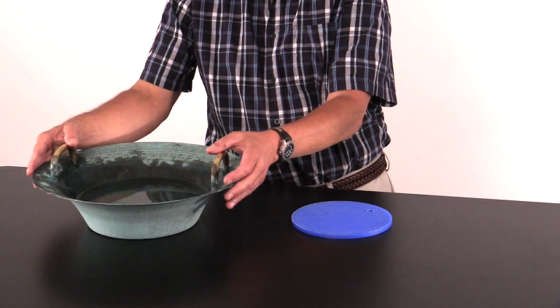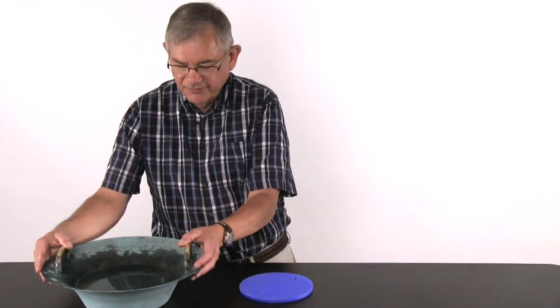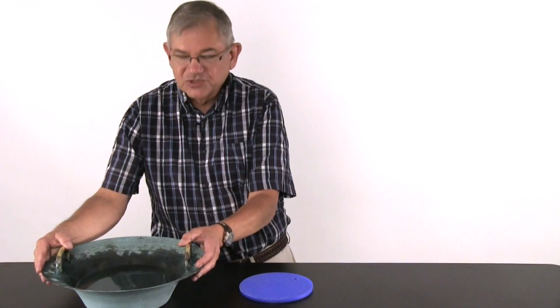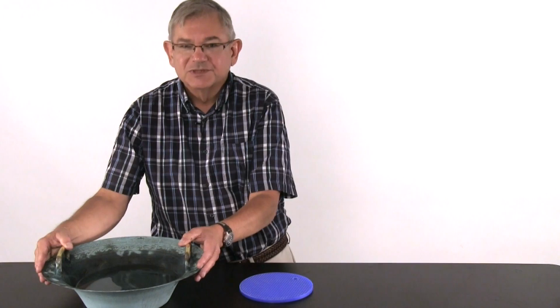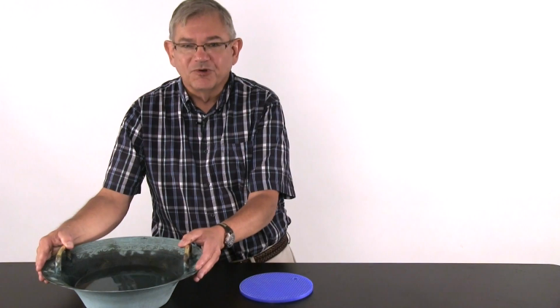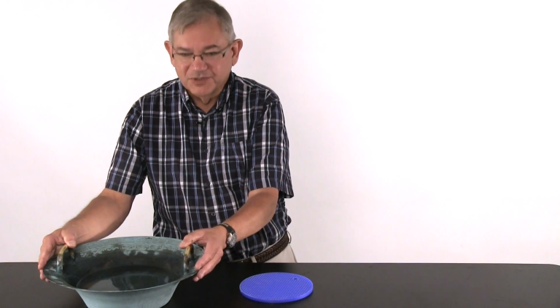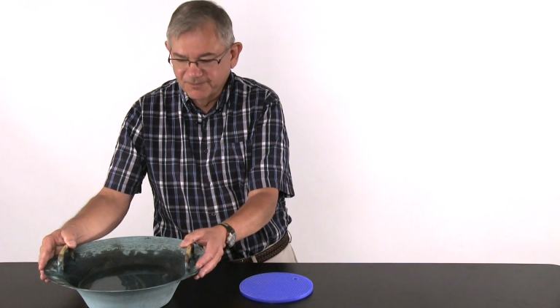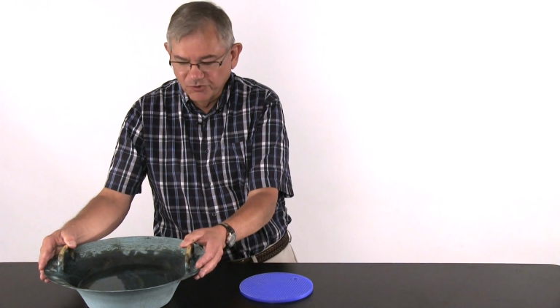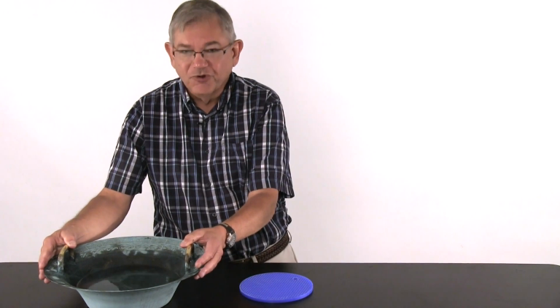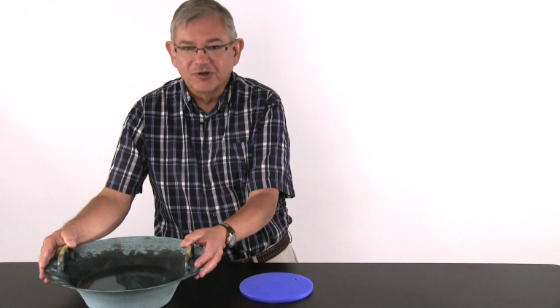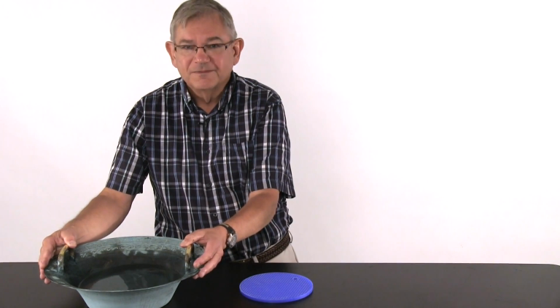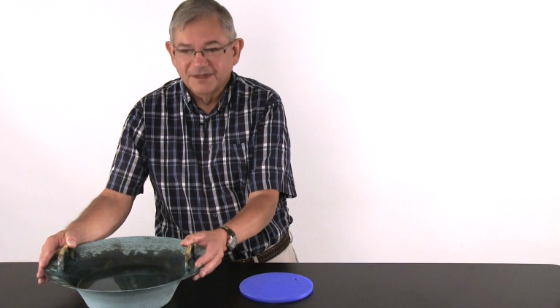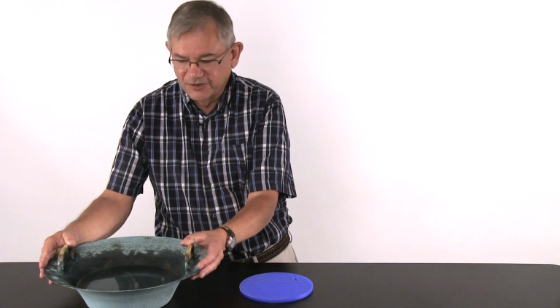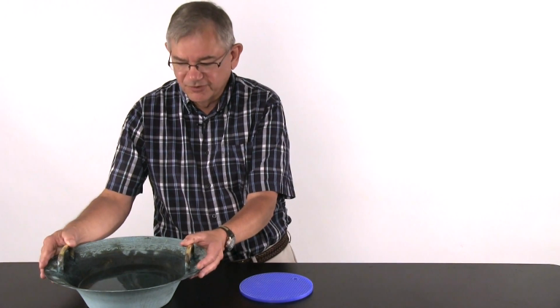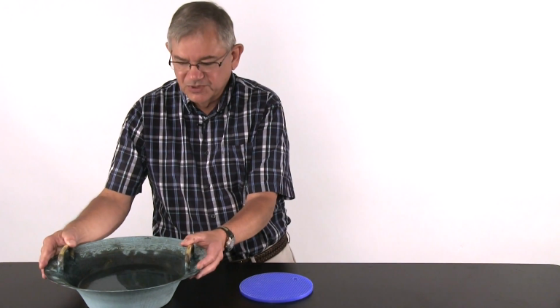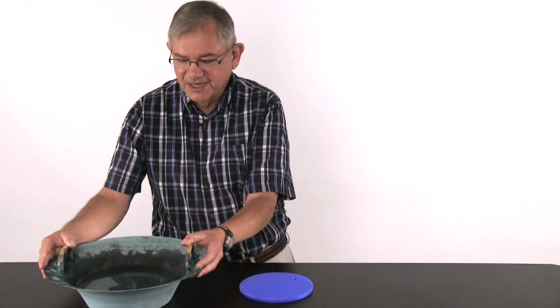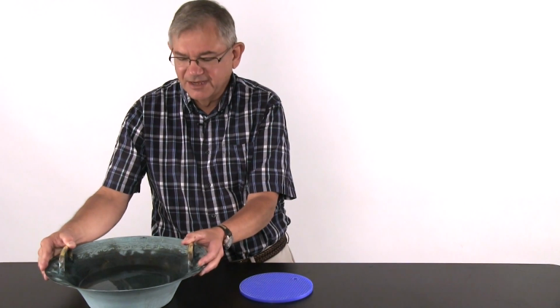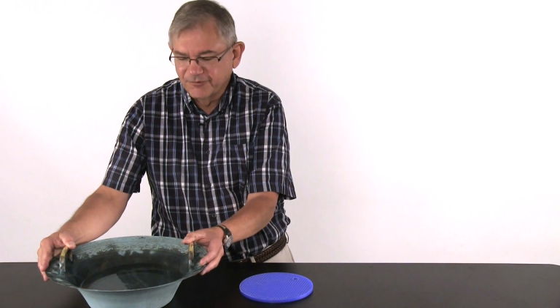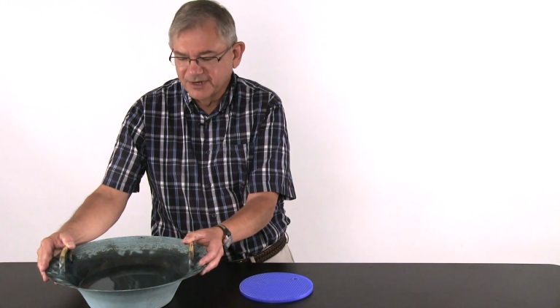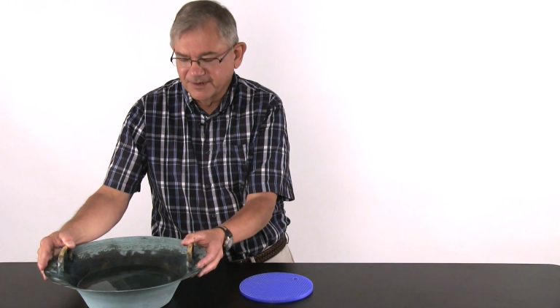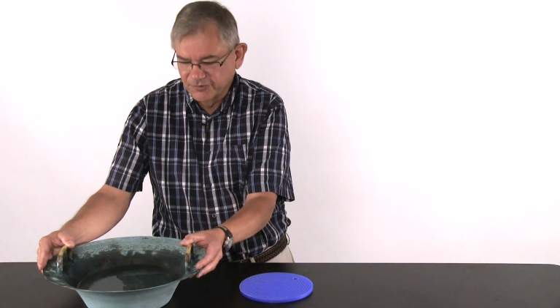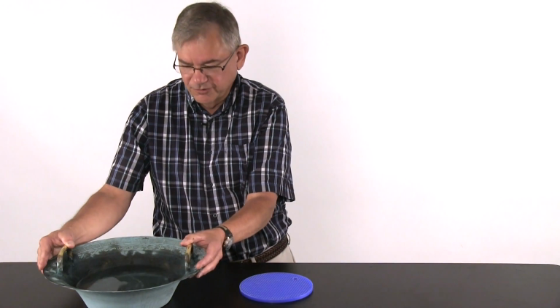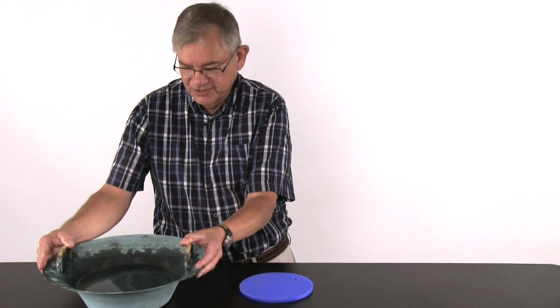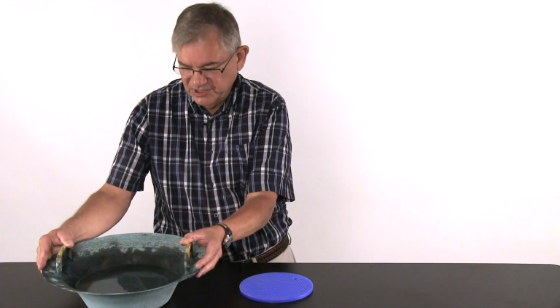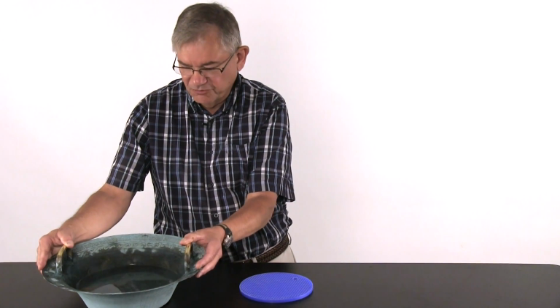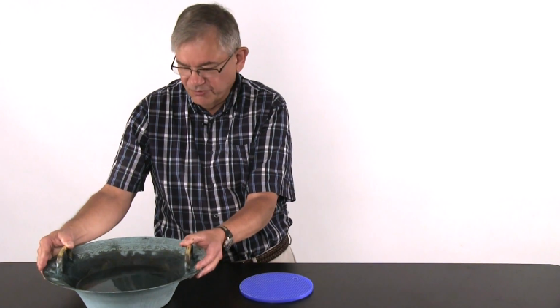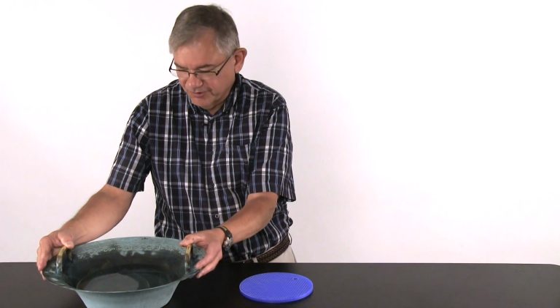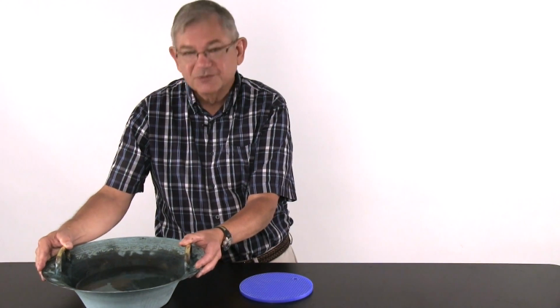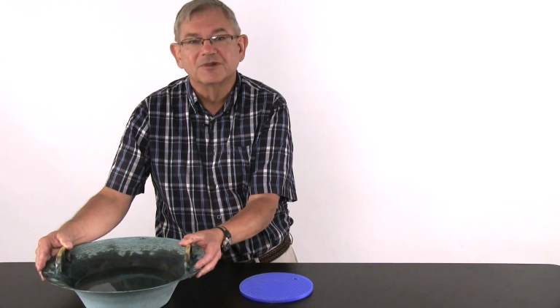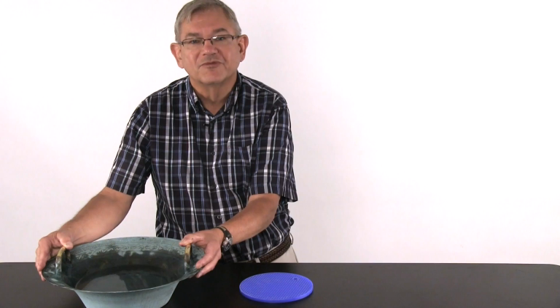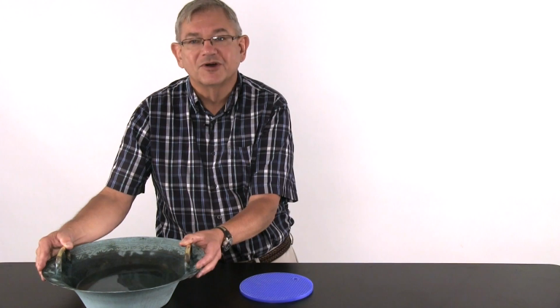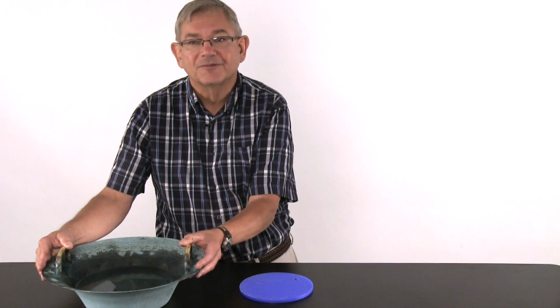The Resonance Bowl is a metal bowl, and notice that I have put in about say three quarters full of water.